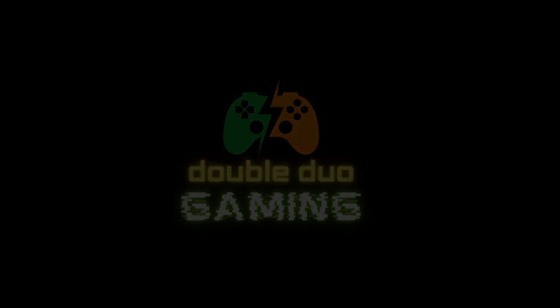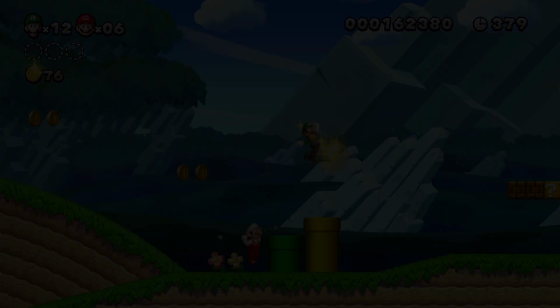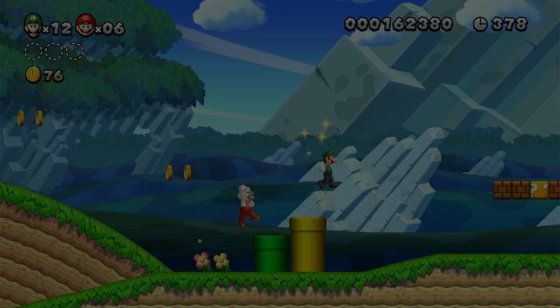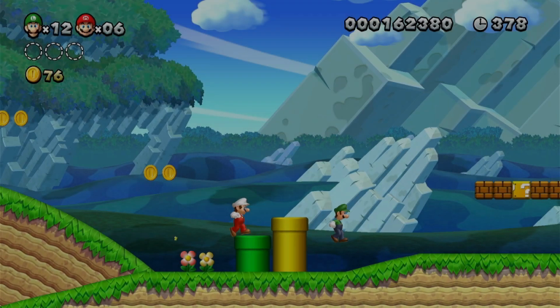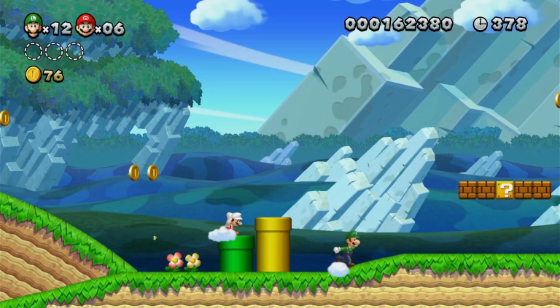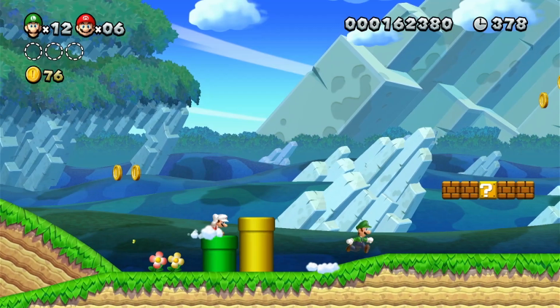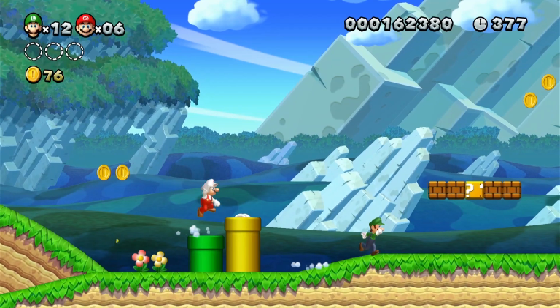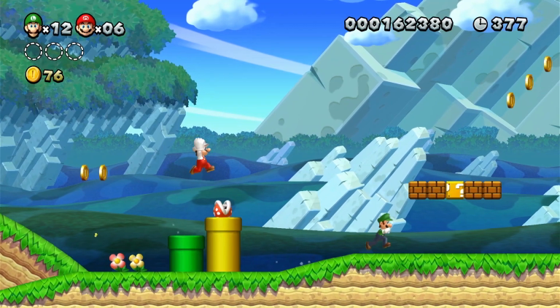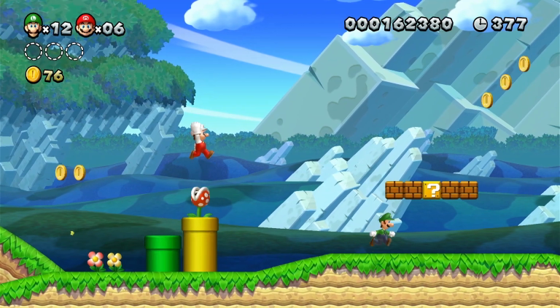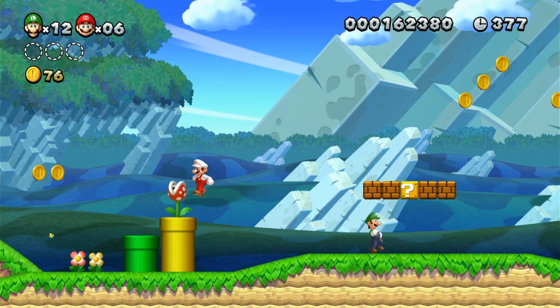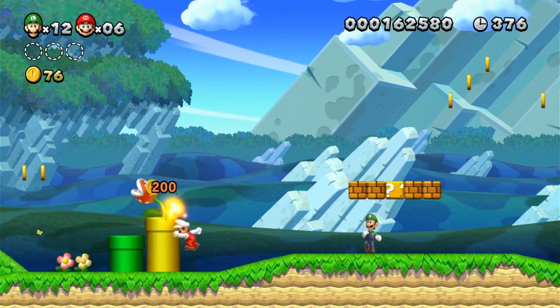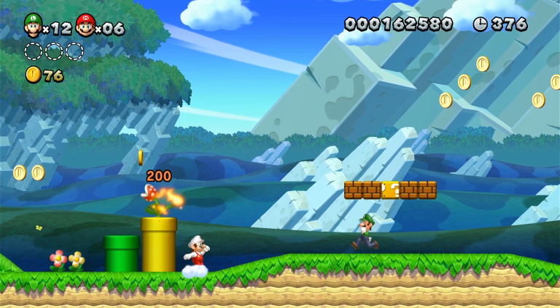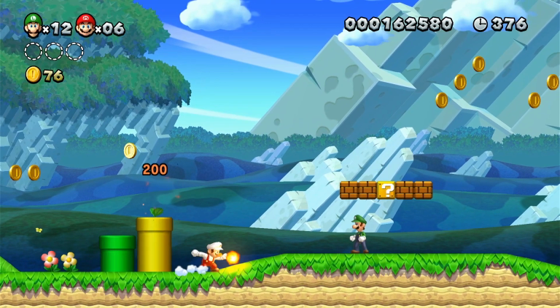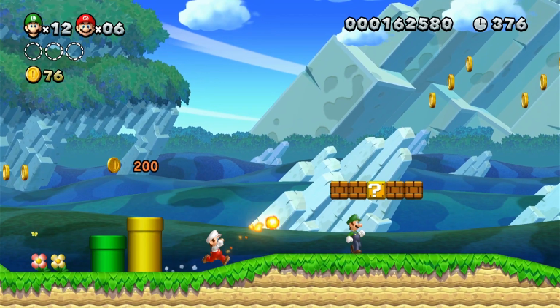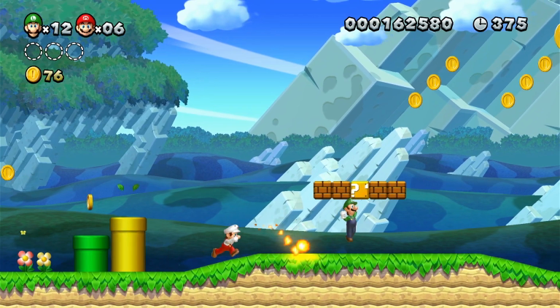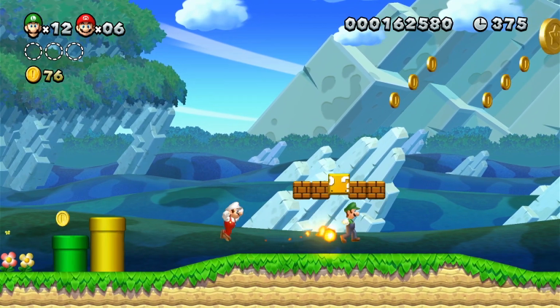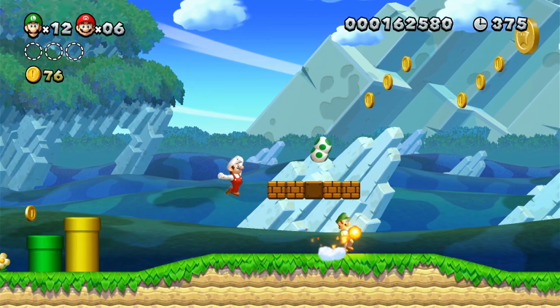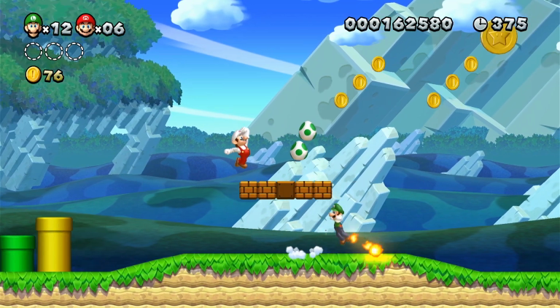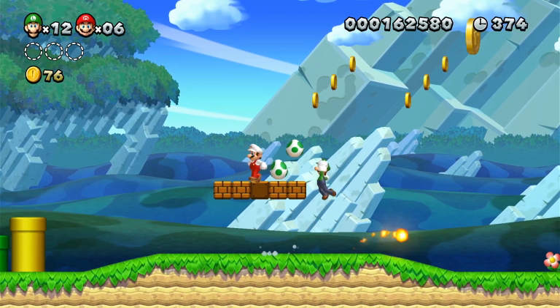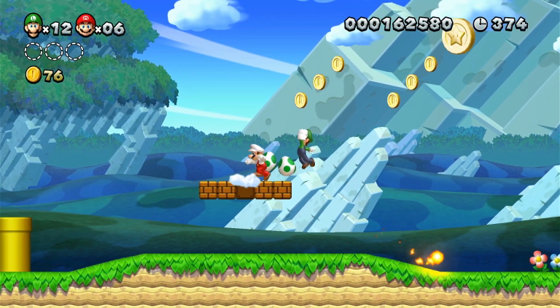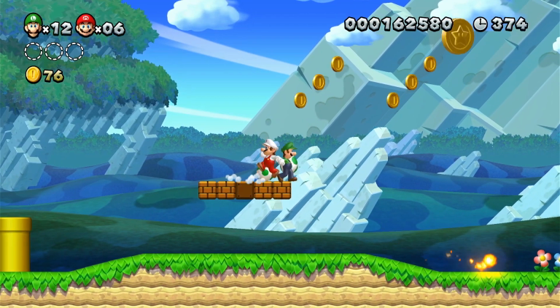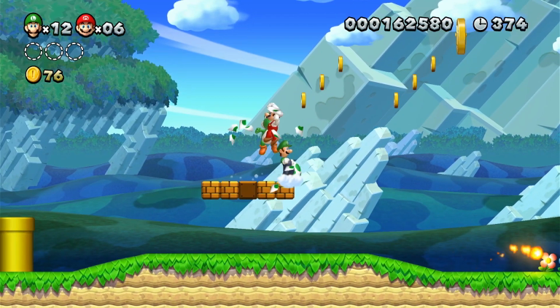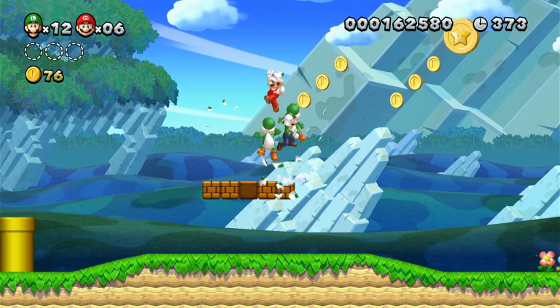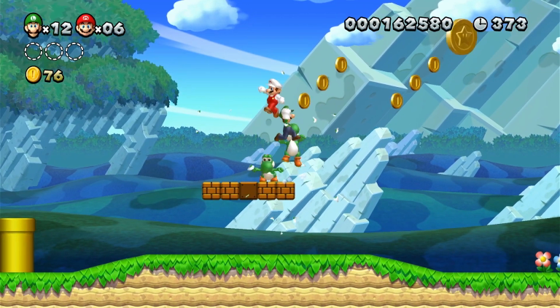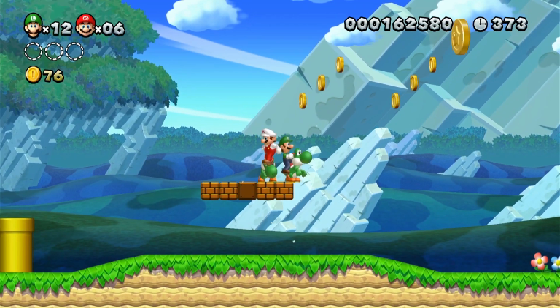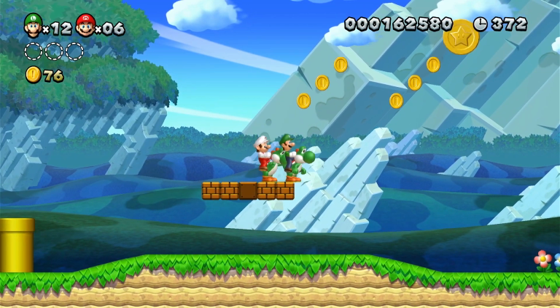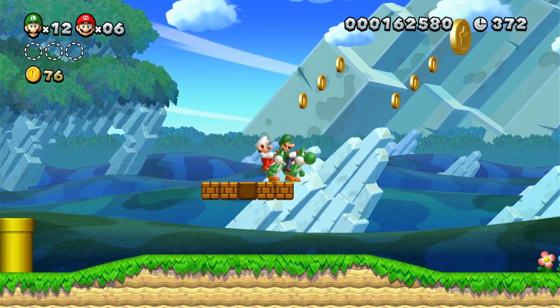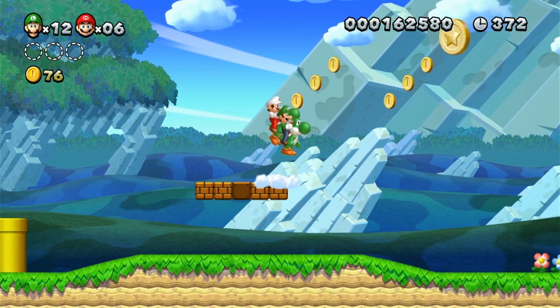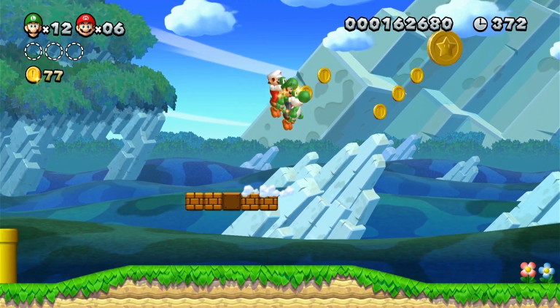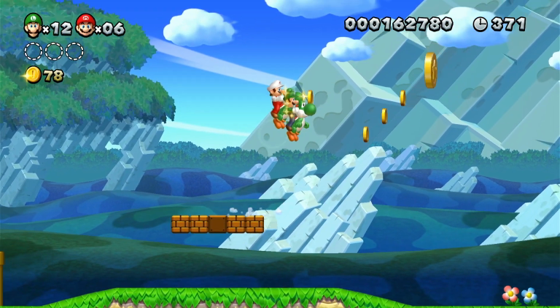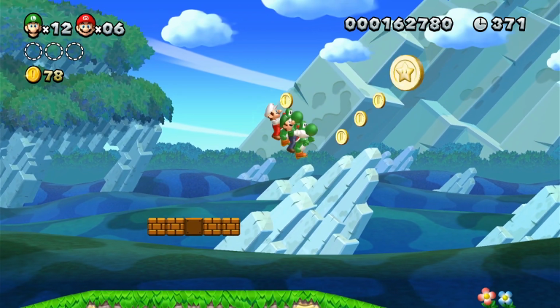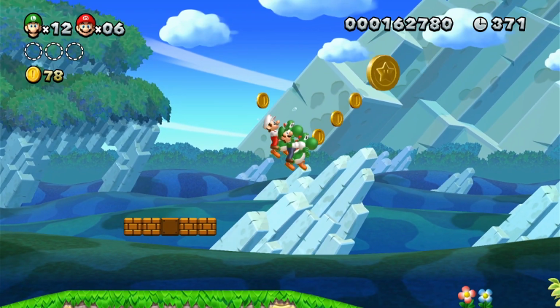As soon as you get the first Yoshi, jump on top of him and use his Waddle Jump to get up to the first Star Coin.